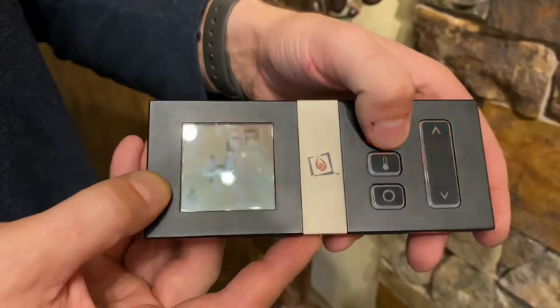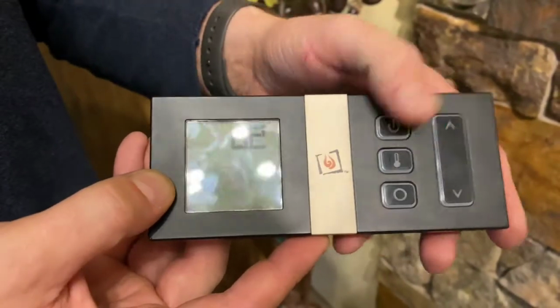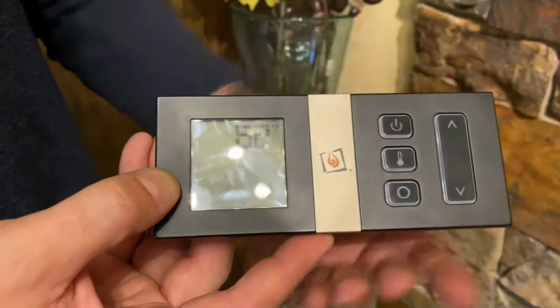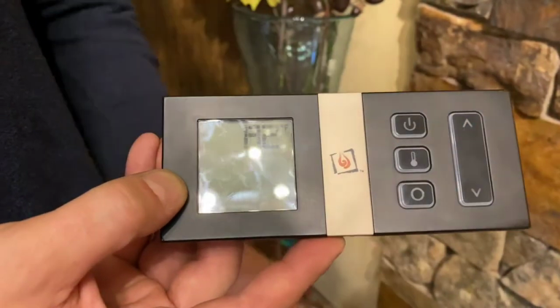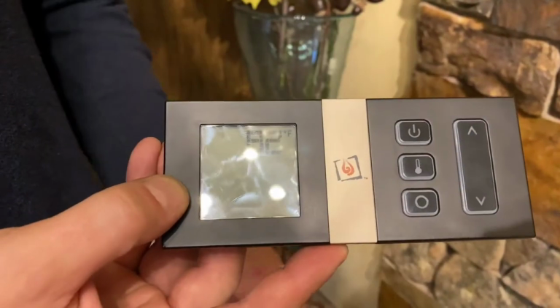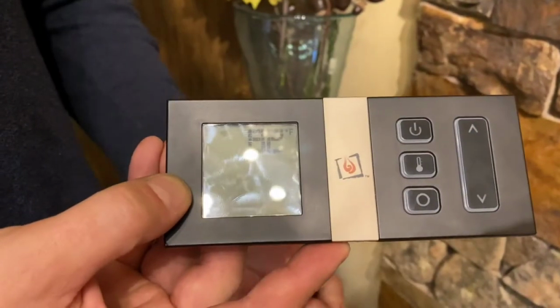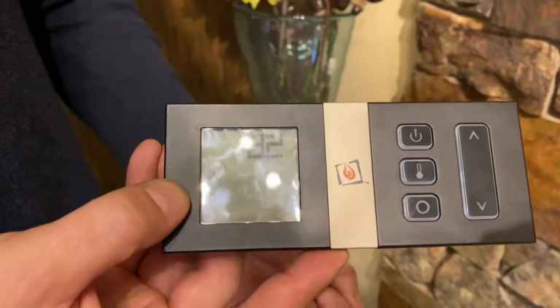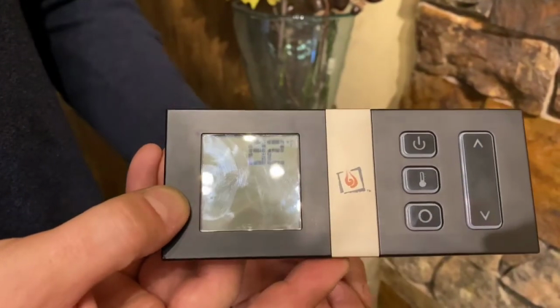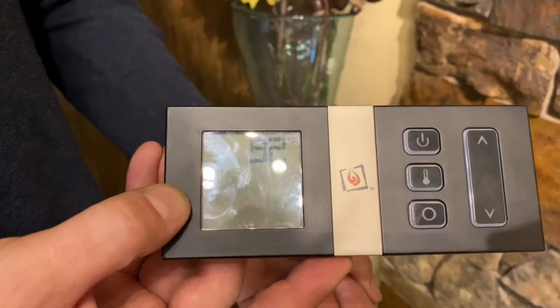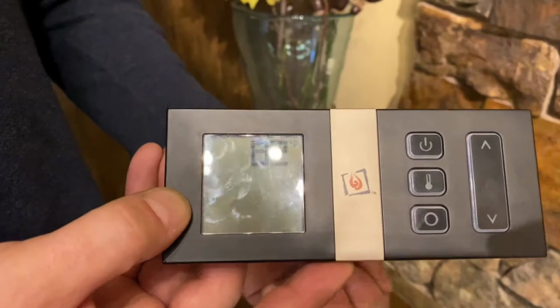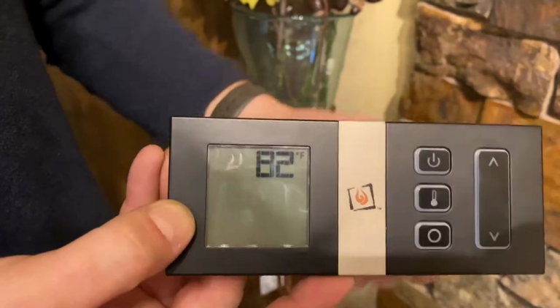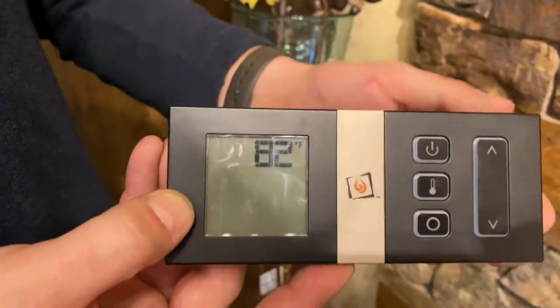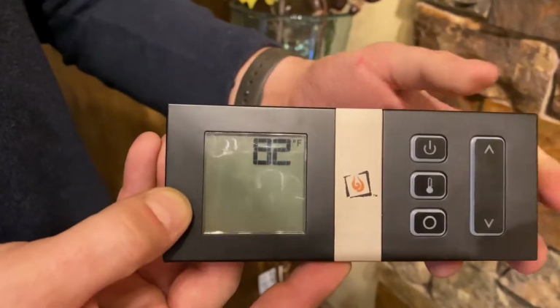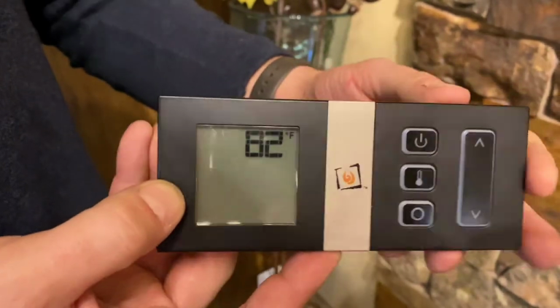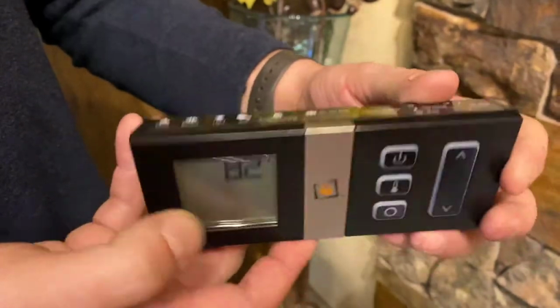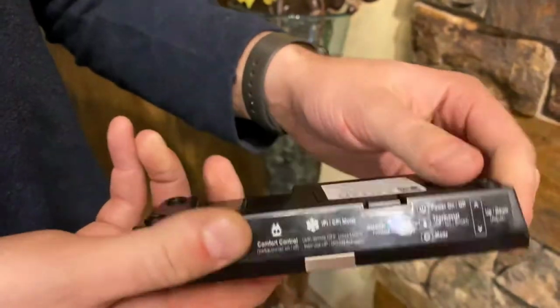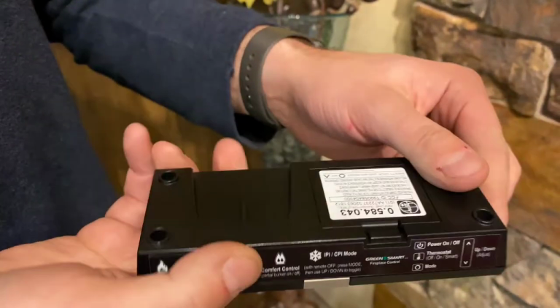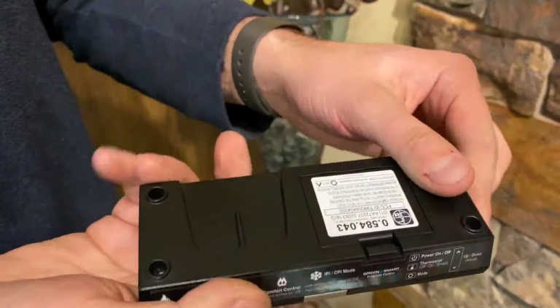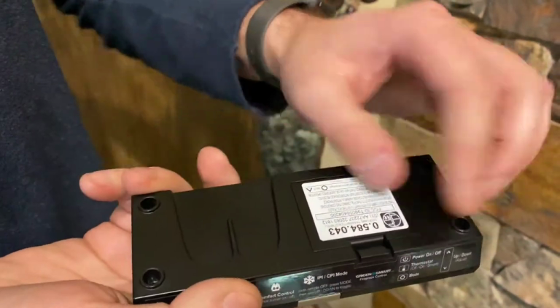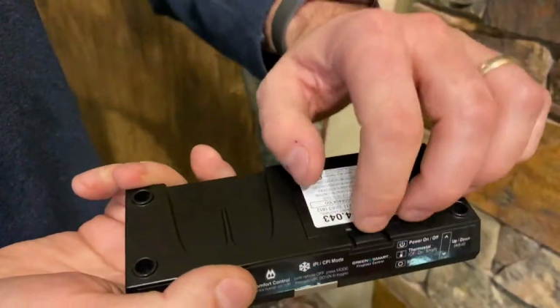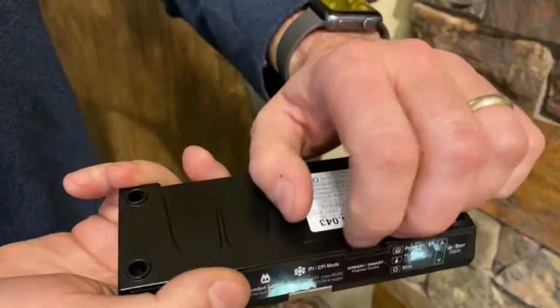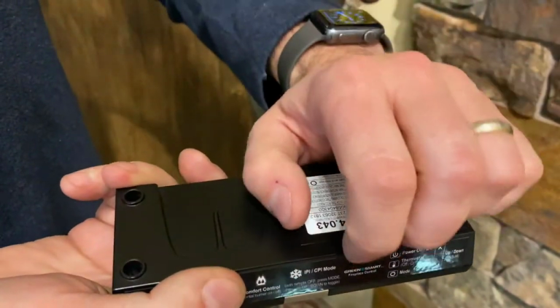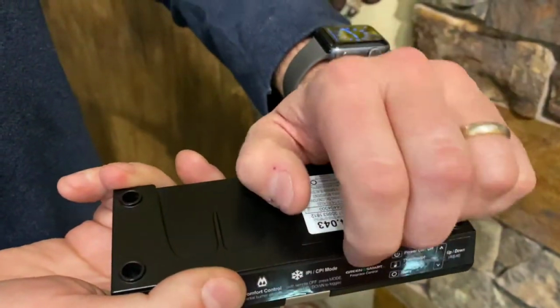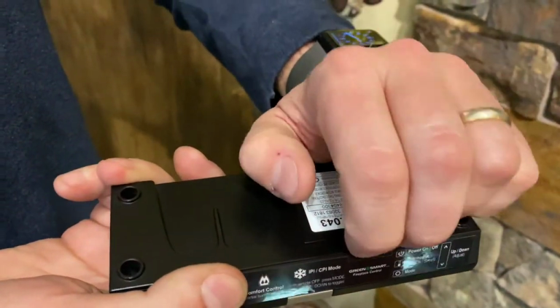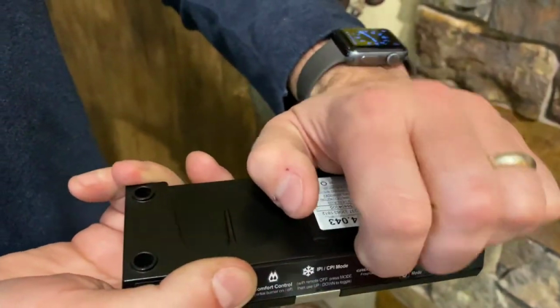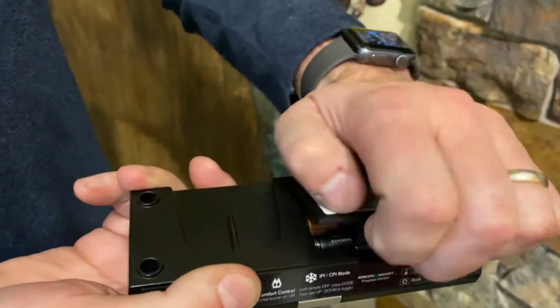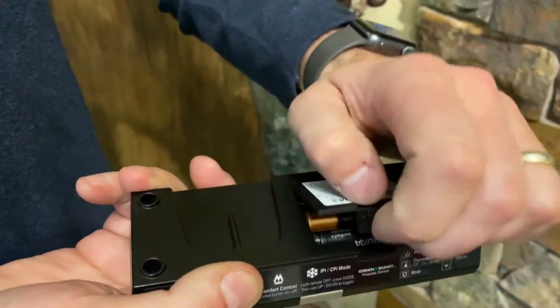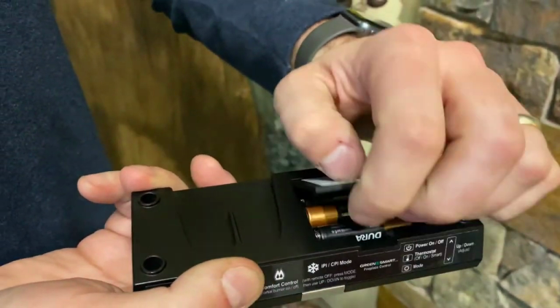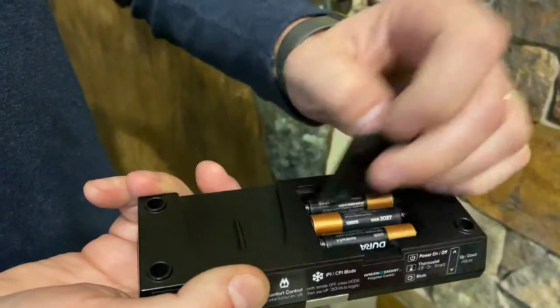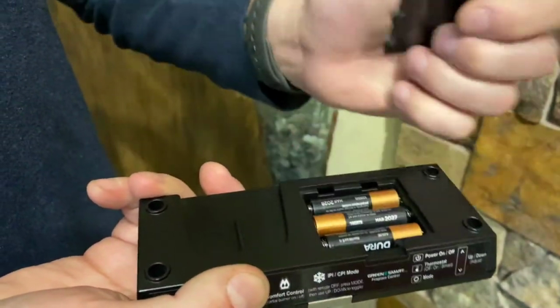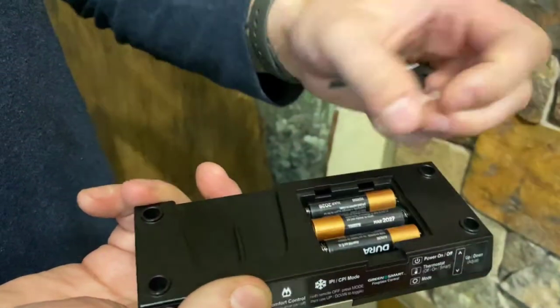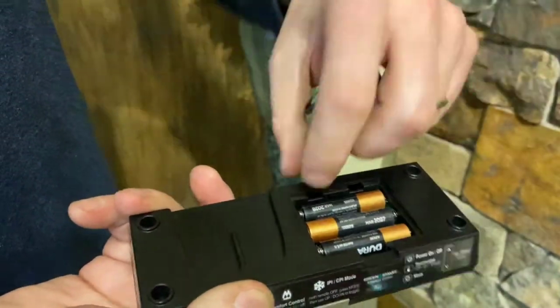First, turn the power off to the remote. Second, turn the remote over and take out one battery.